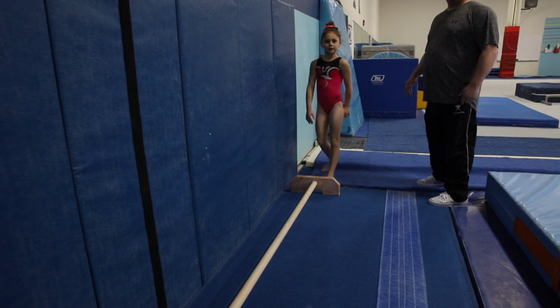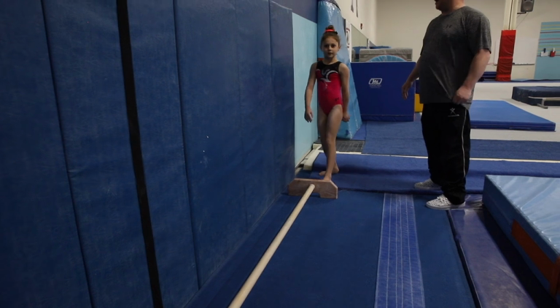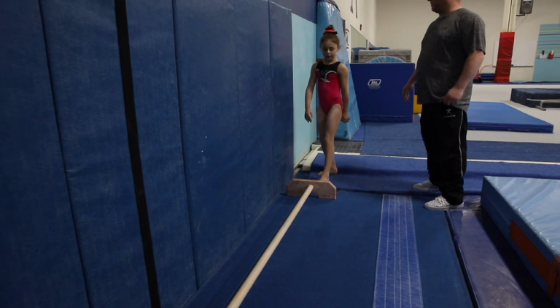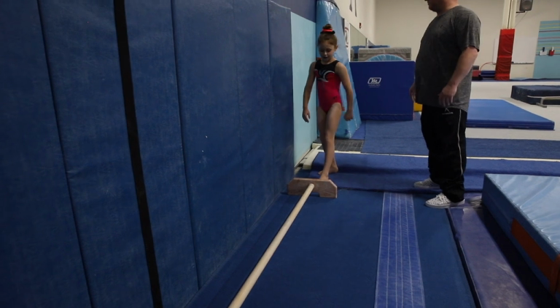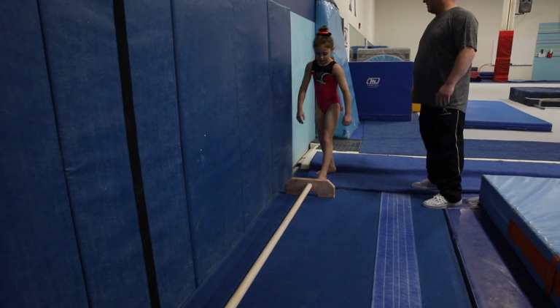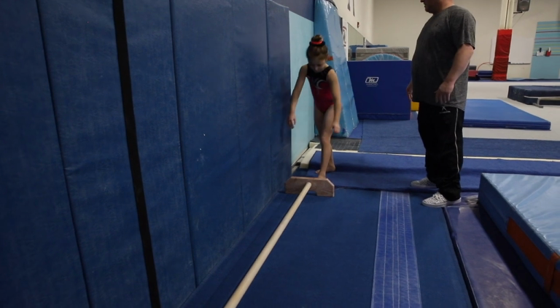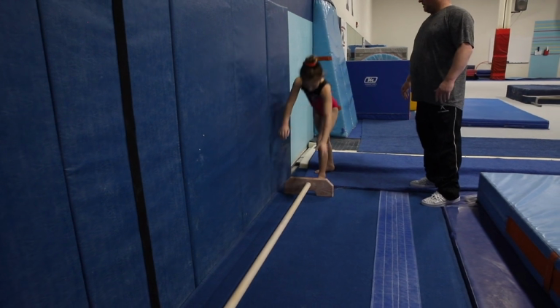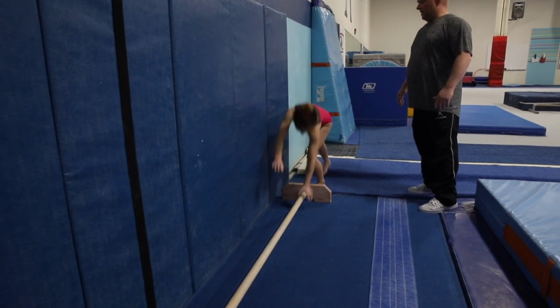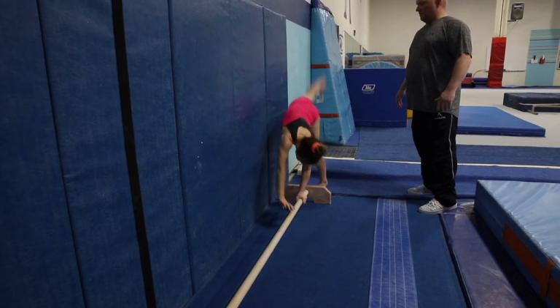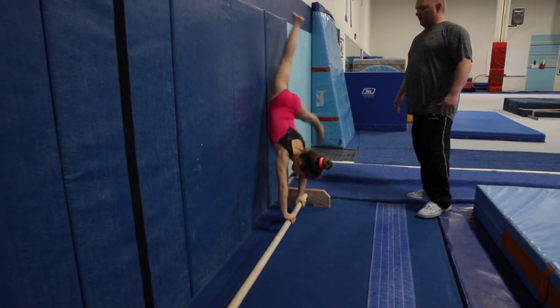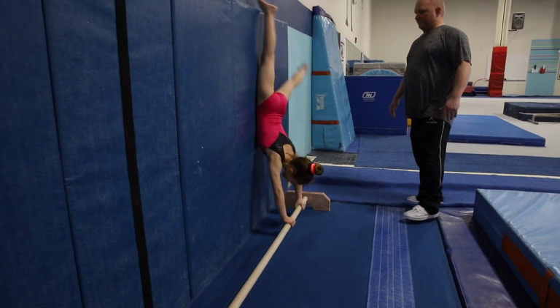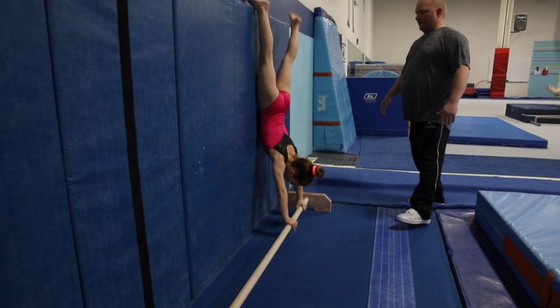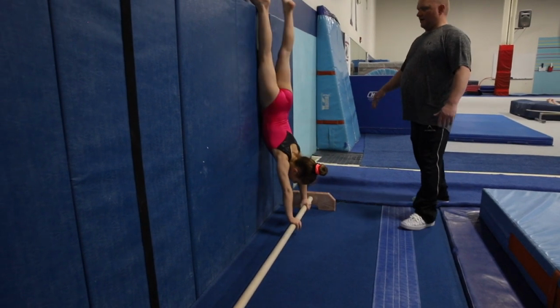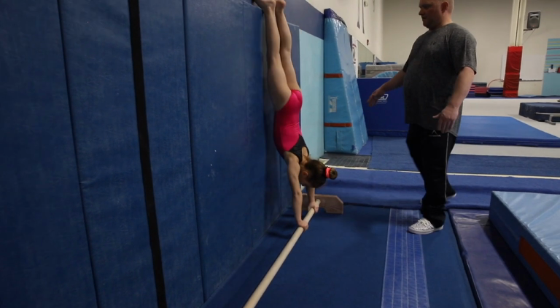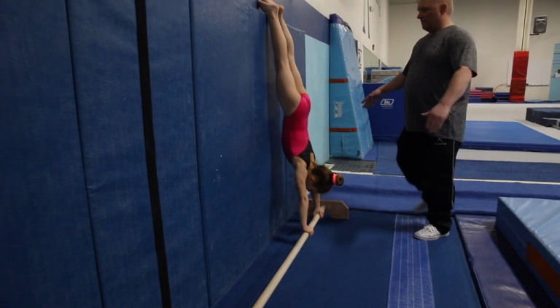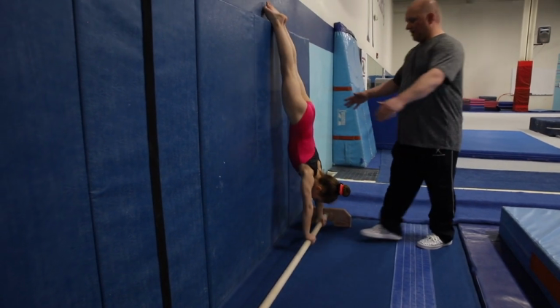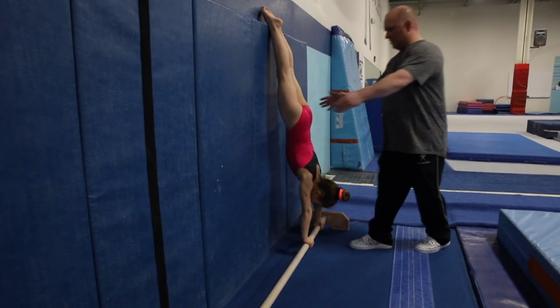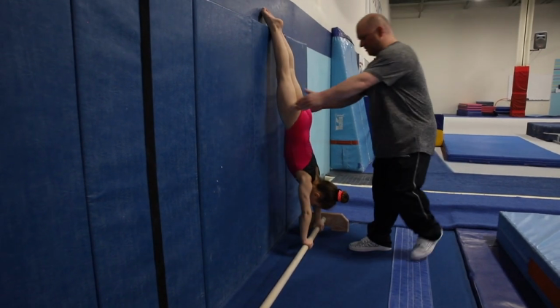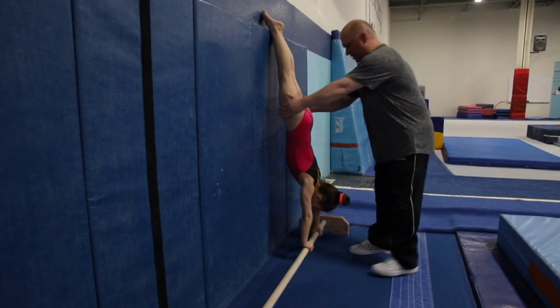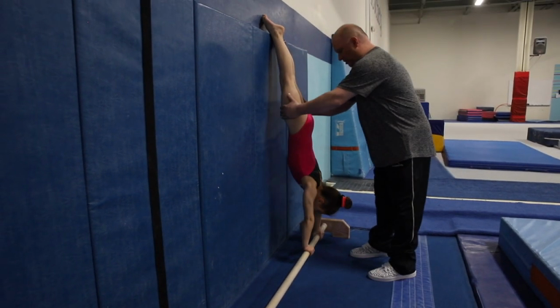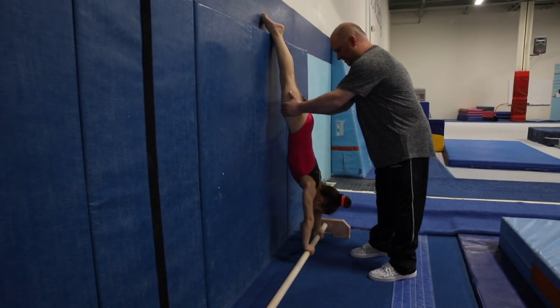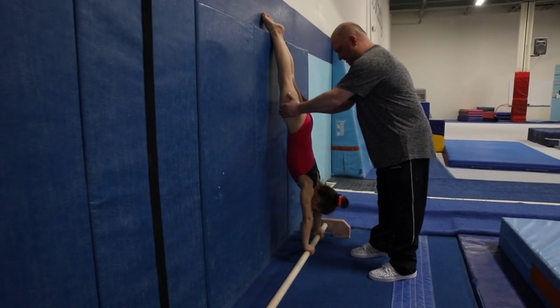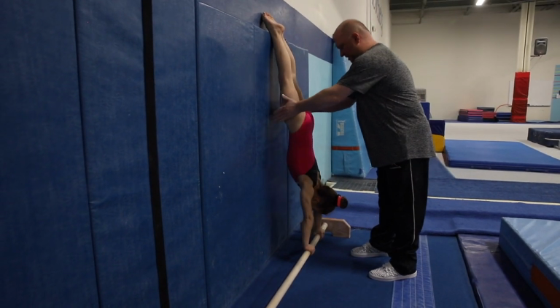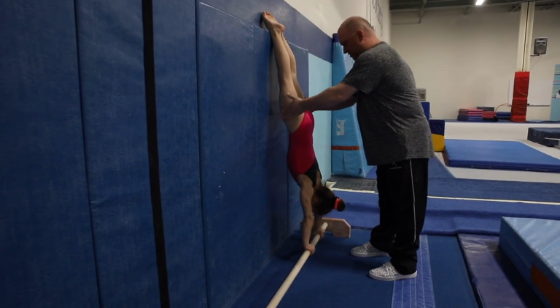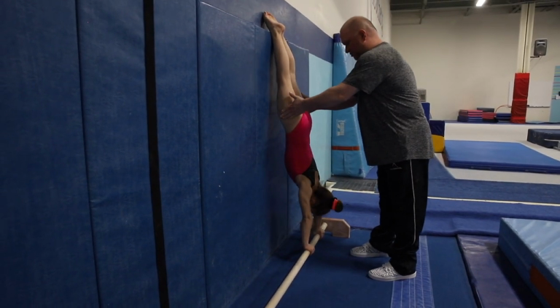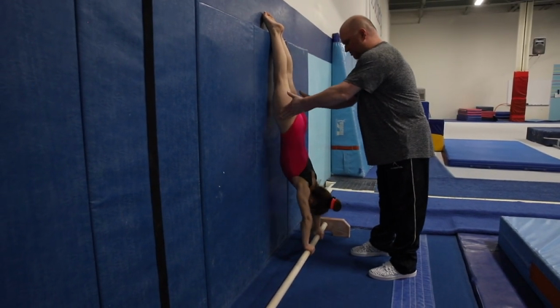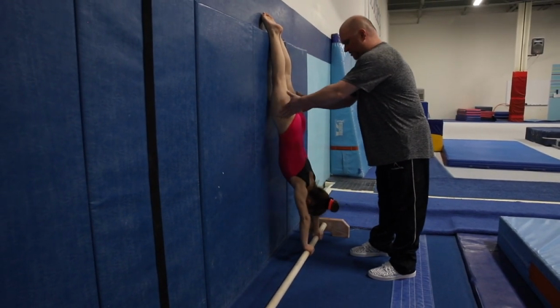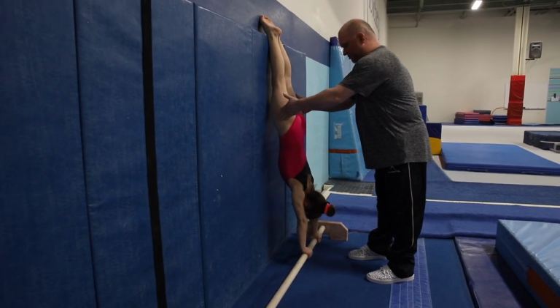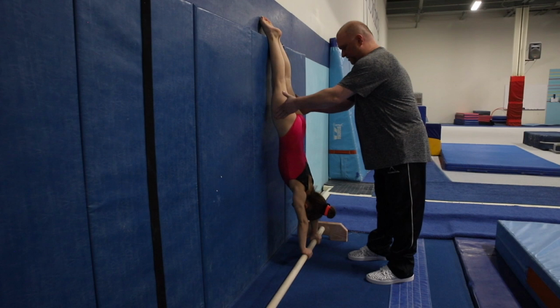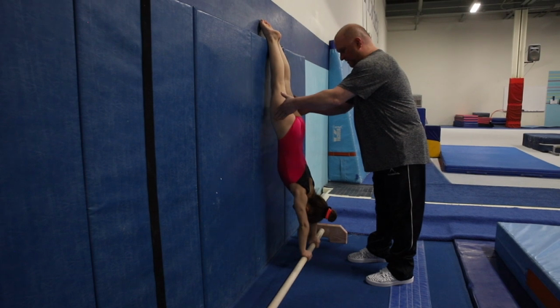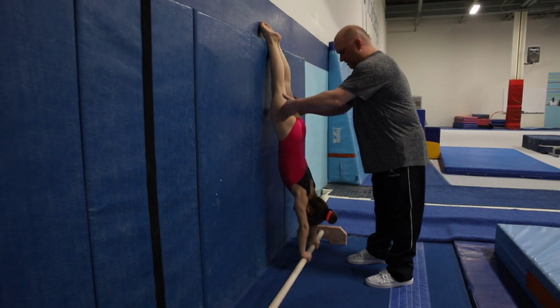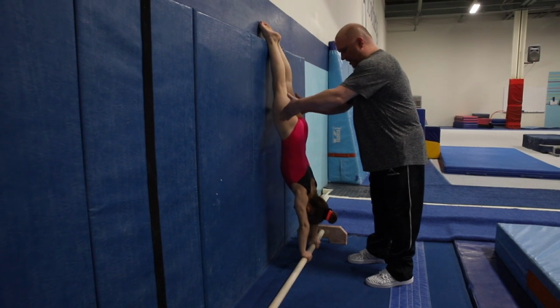All right, cool. Get on up there. All right, make sure we start. Arms in skinny straight. Straight. Okay?